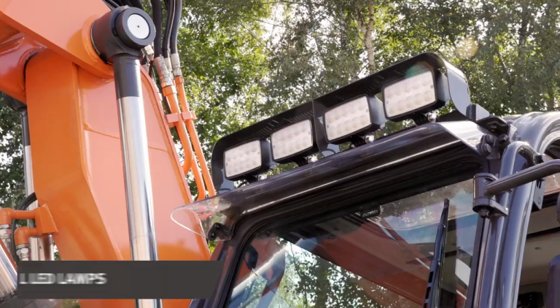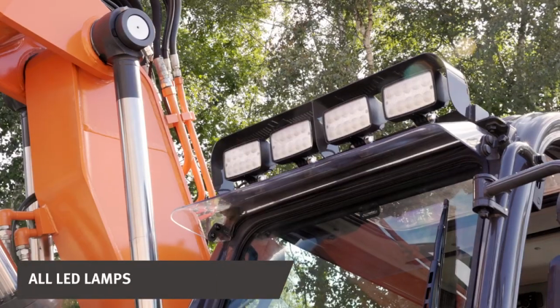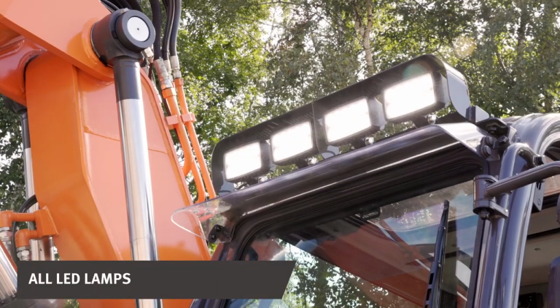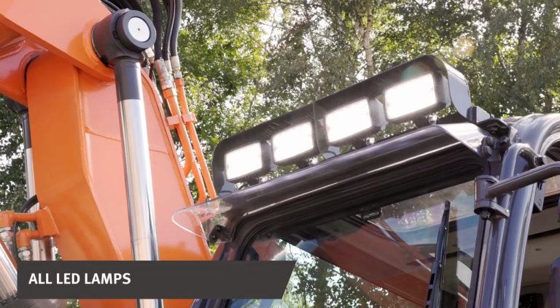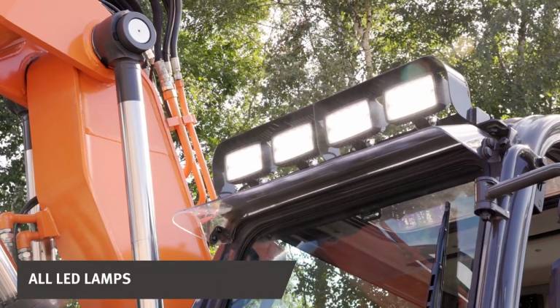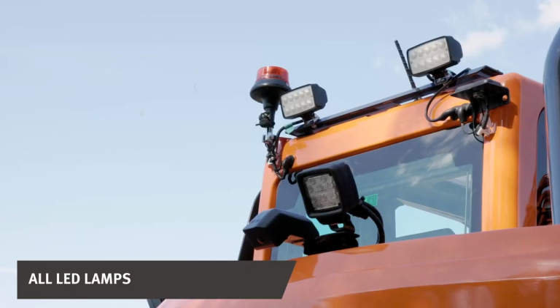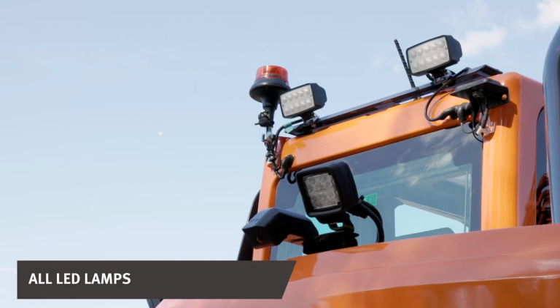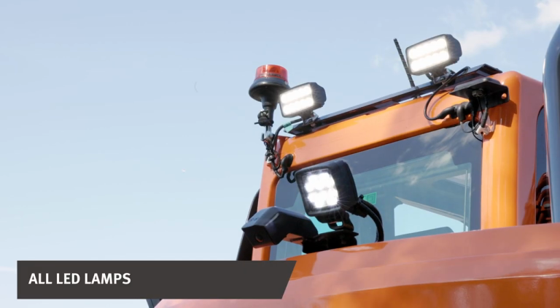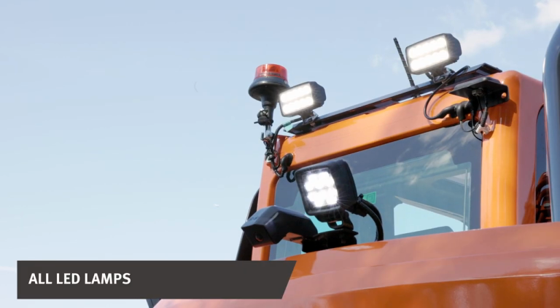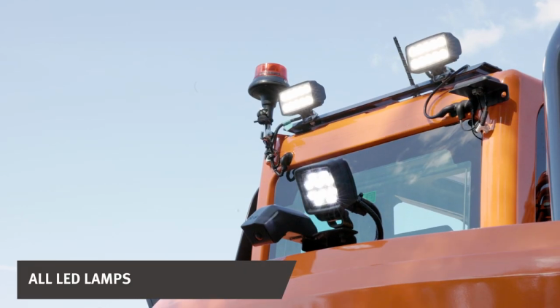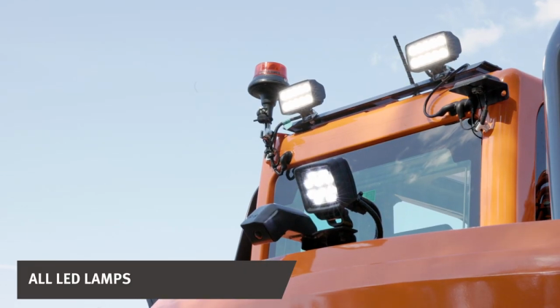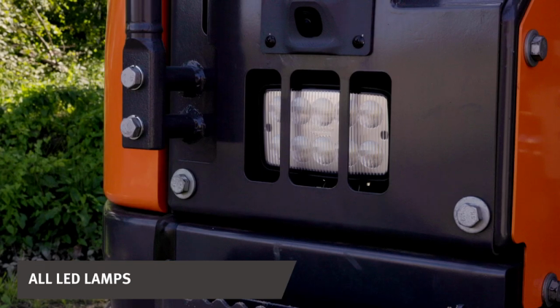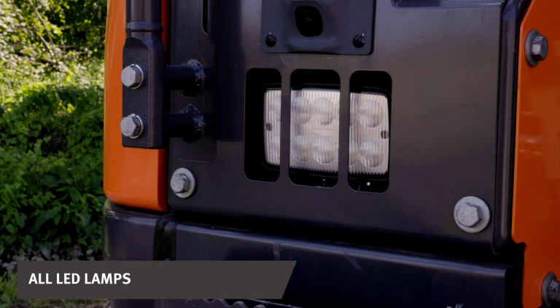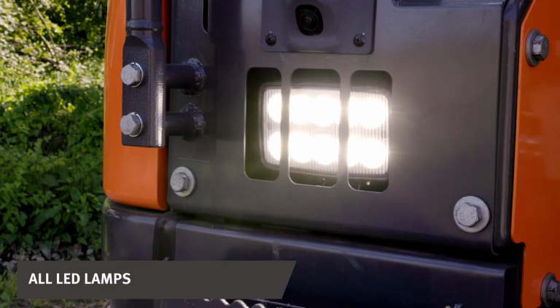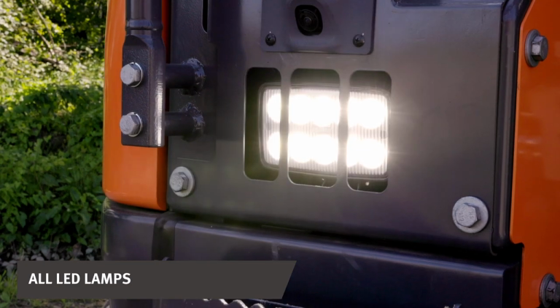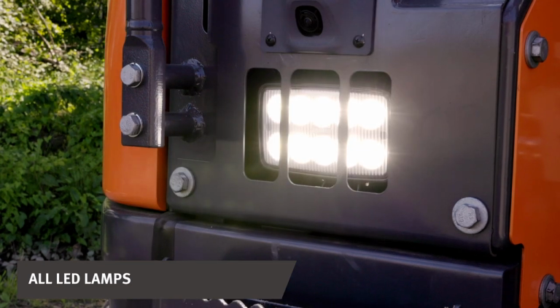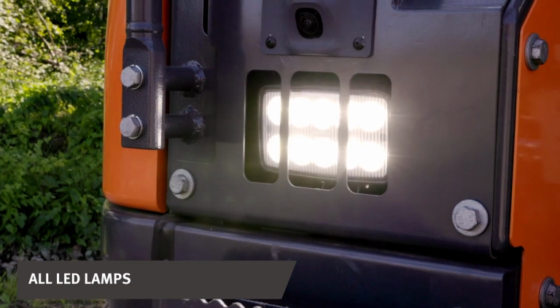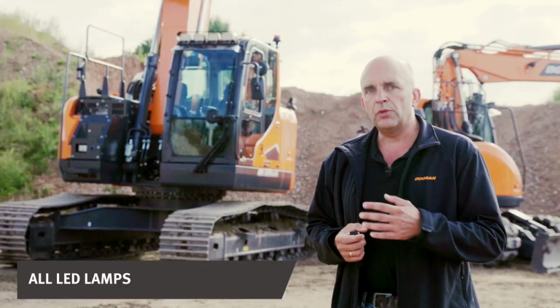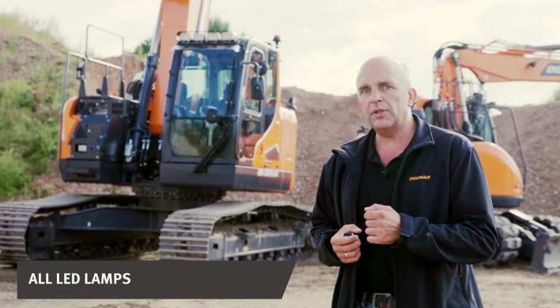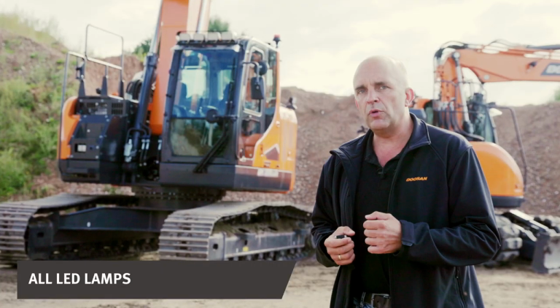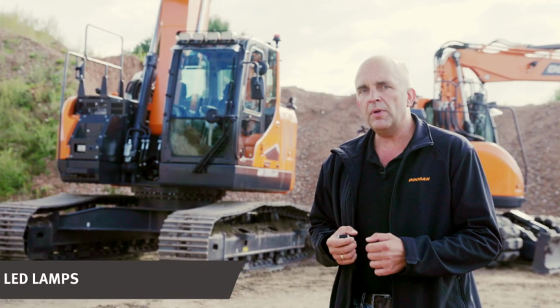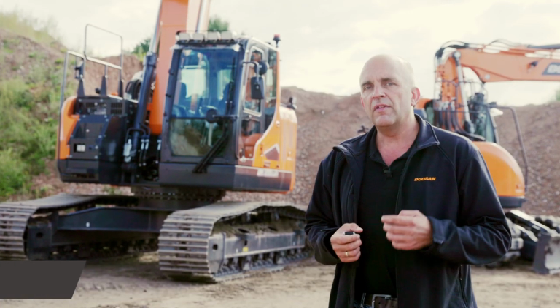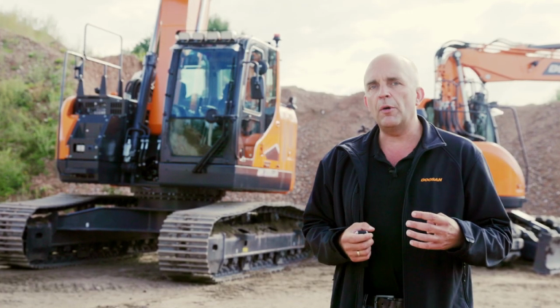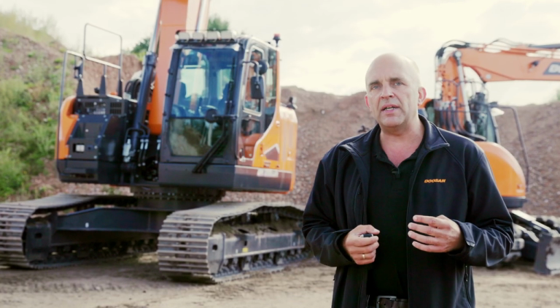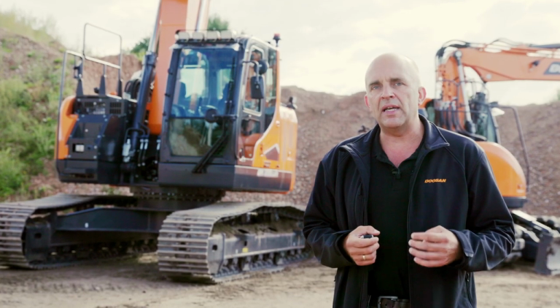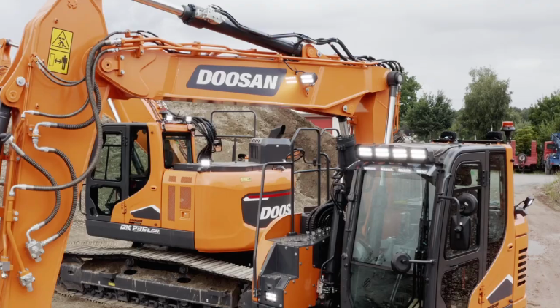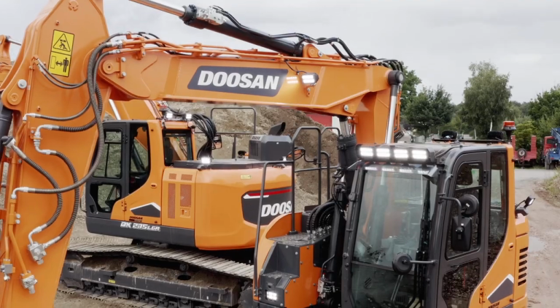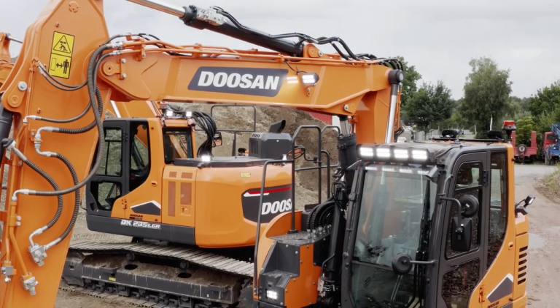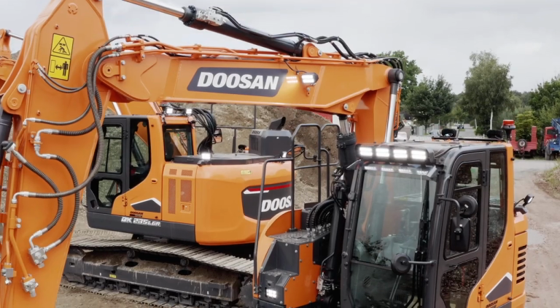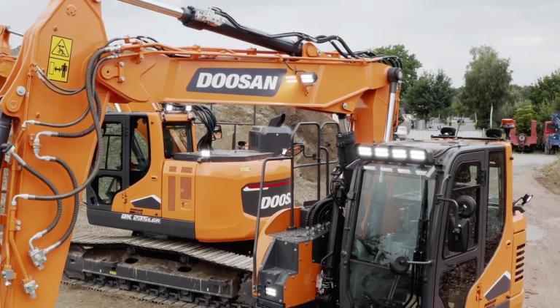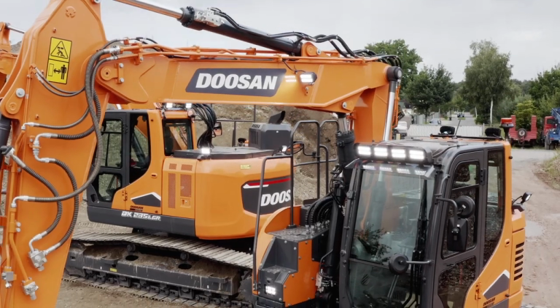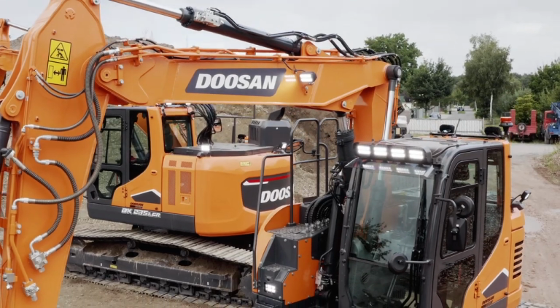Both models have eight LED working lights as standard: two on the boom, four body lamps, and two additional on the cab.